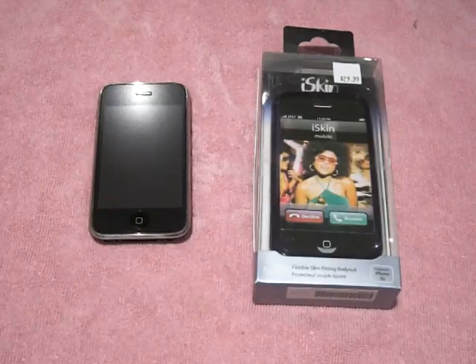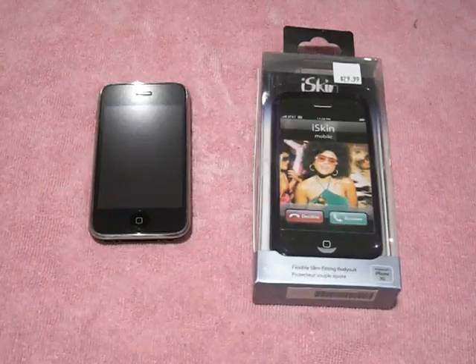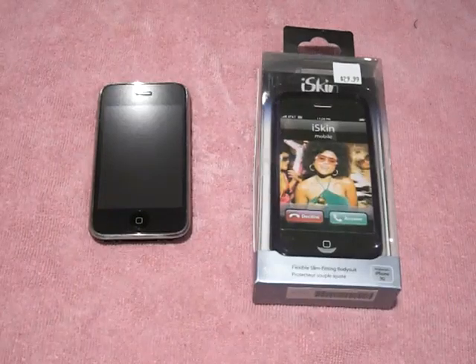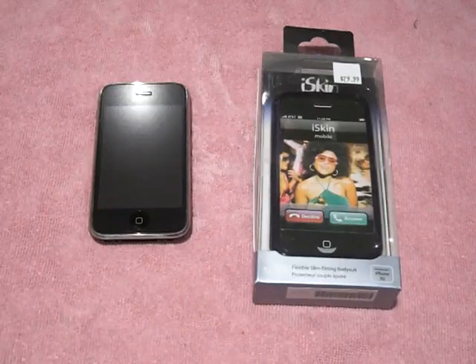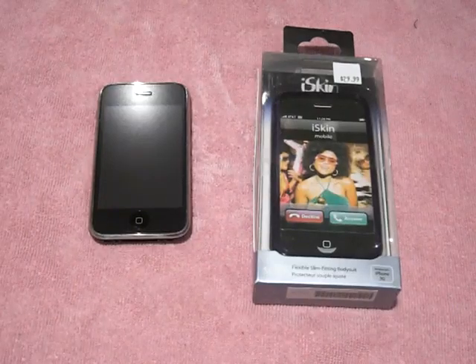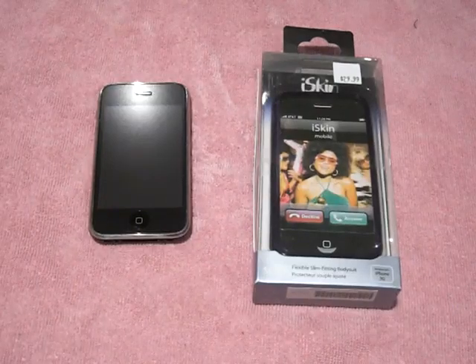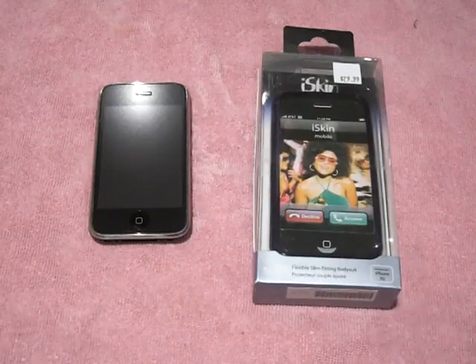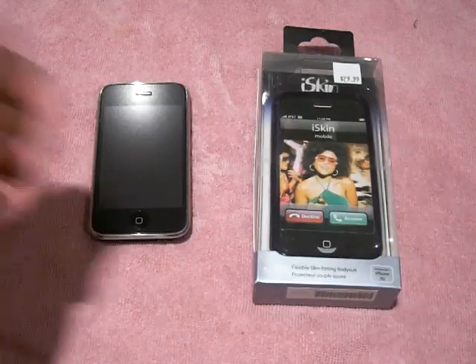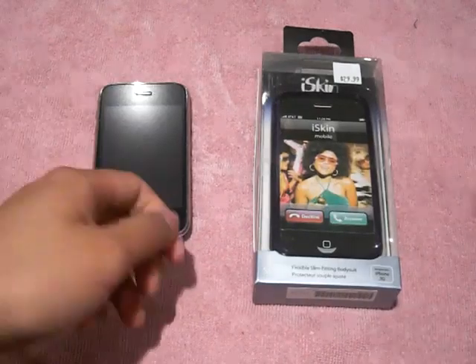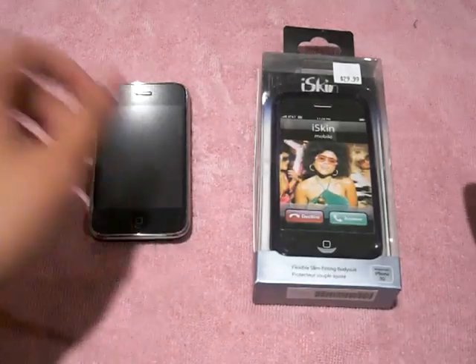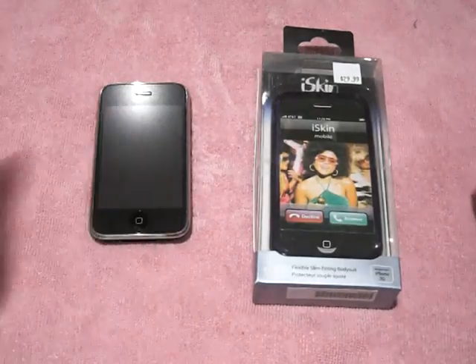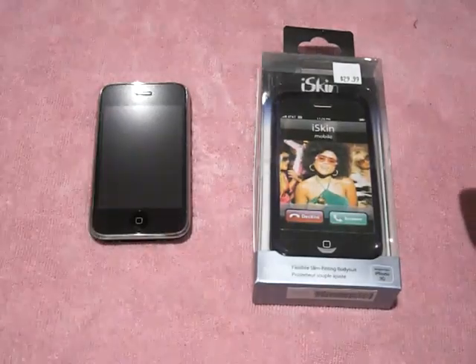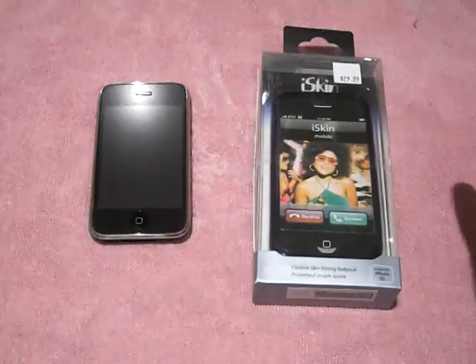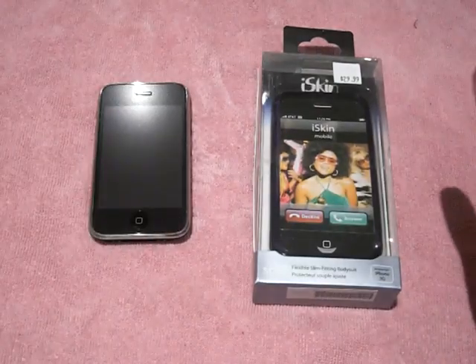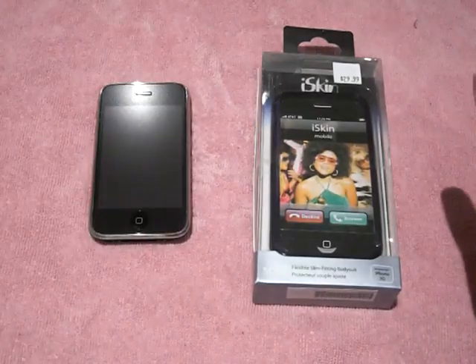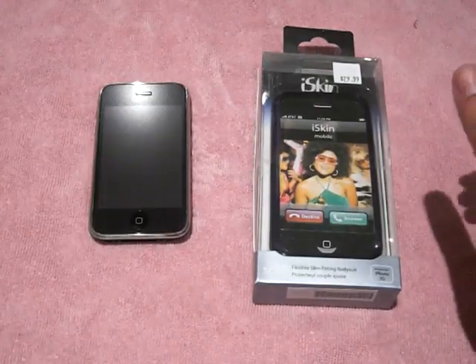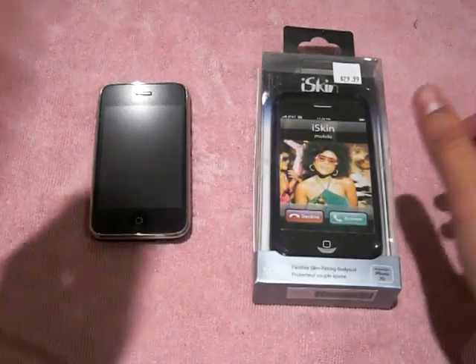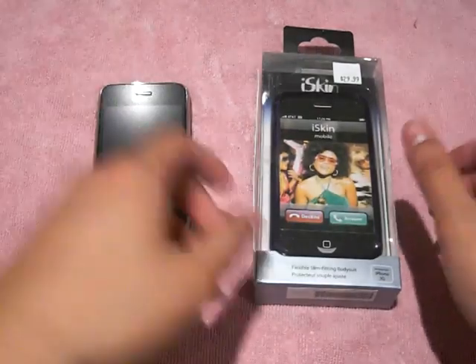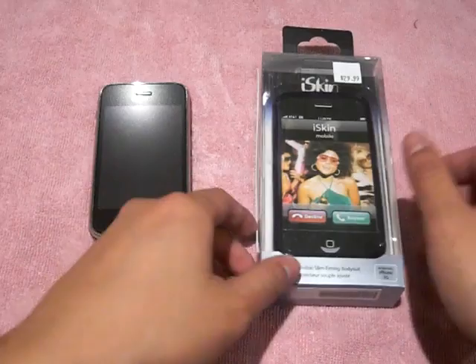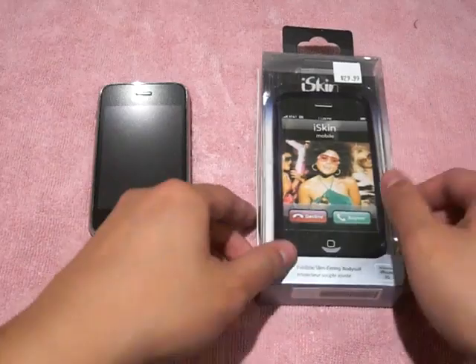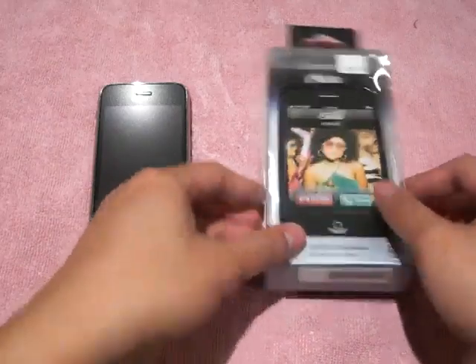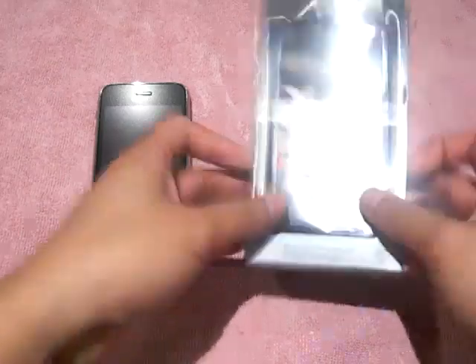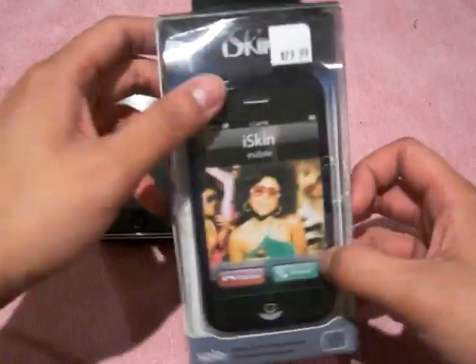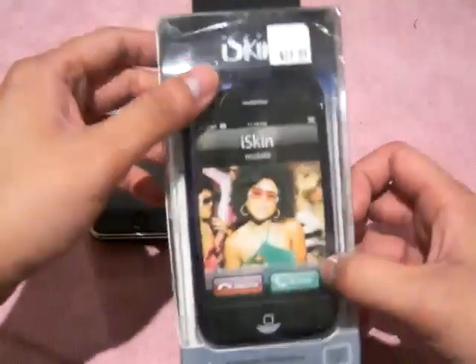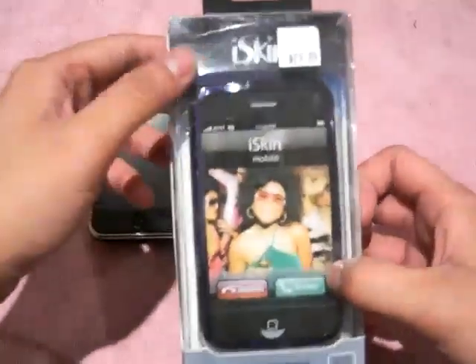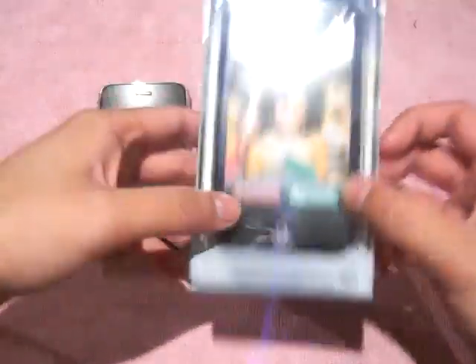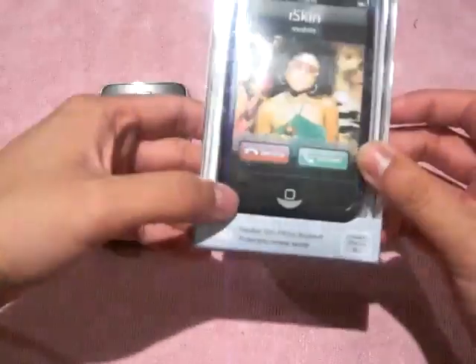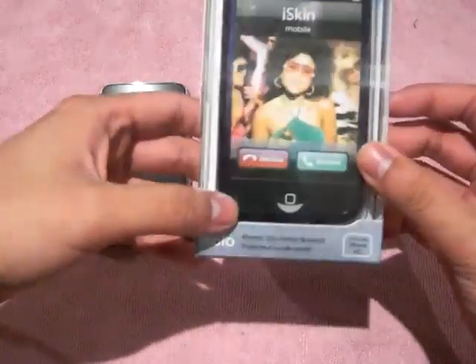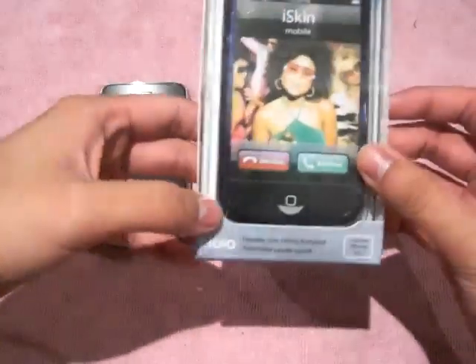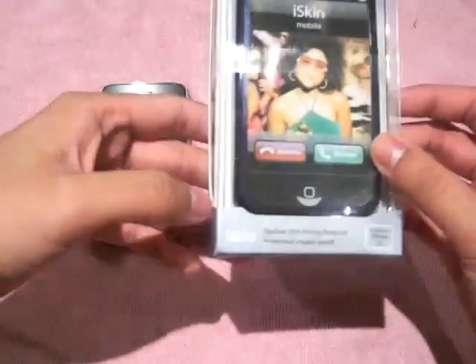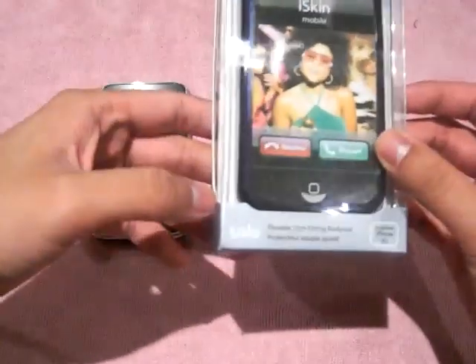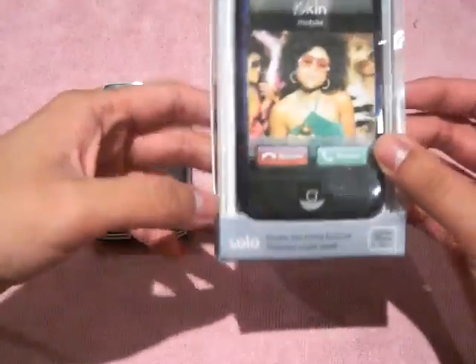Alright, what's up YouTube, MindGames here. It's Jasper with another review for you guys today. Today we're doing the iSkin Solo.